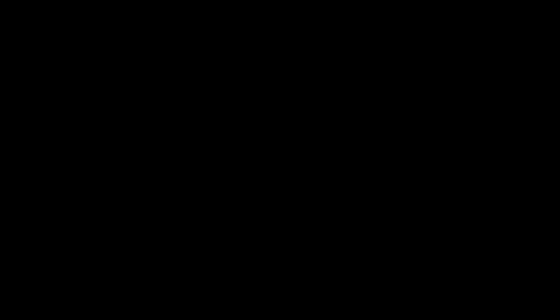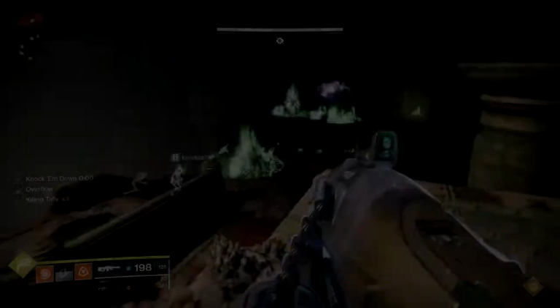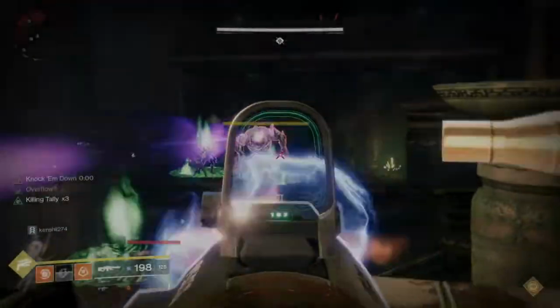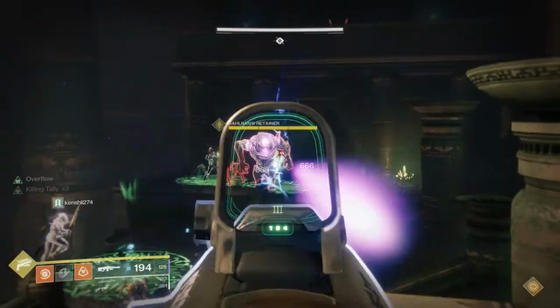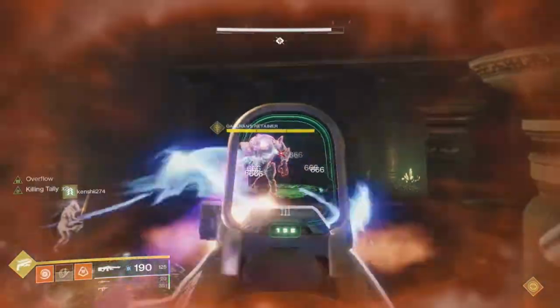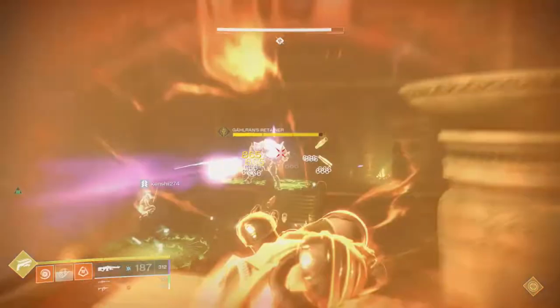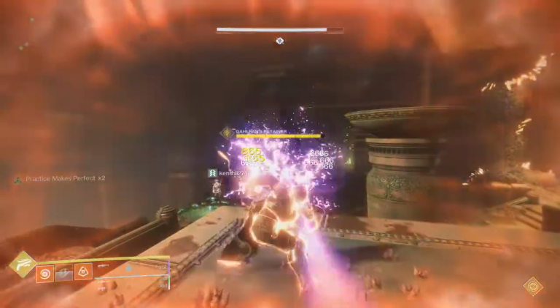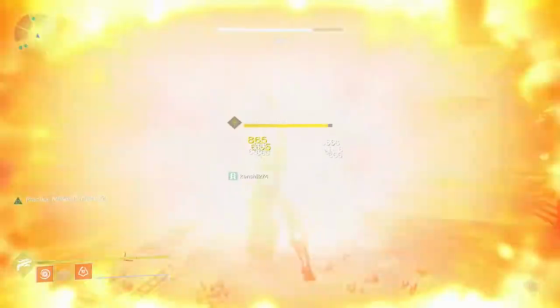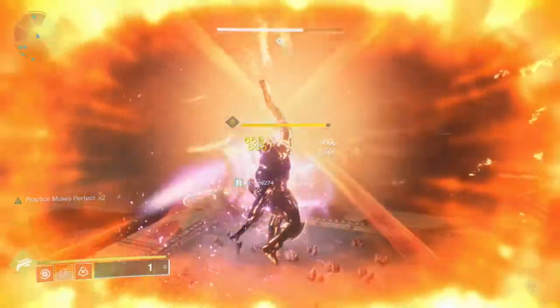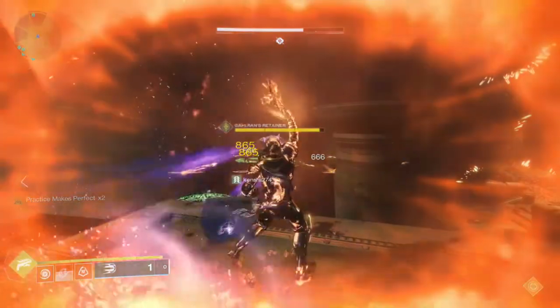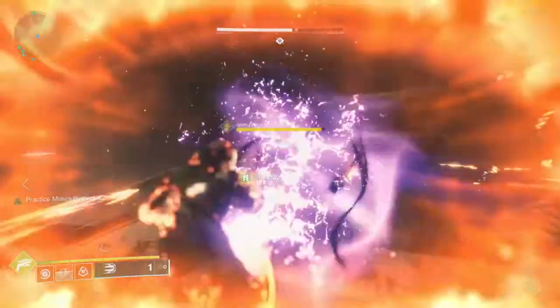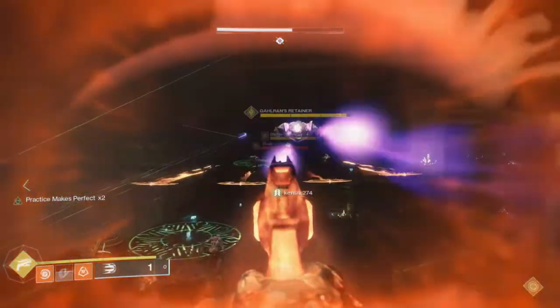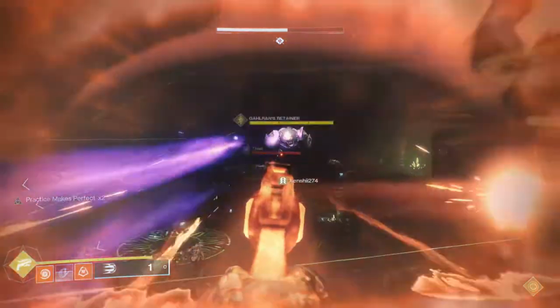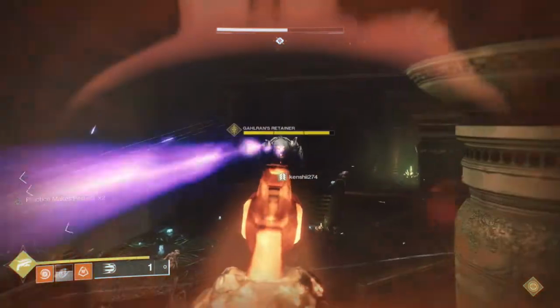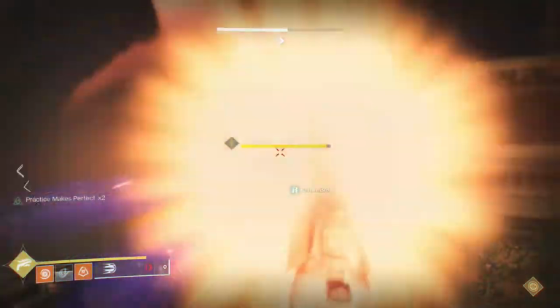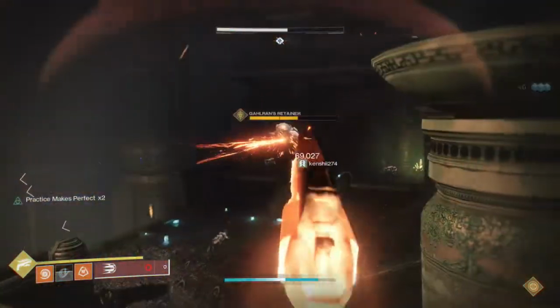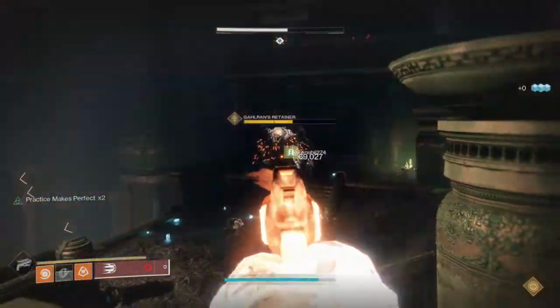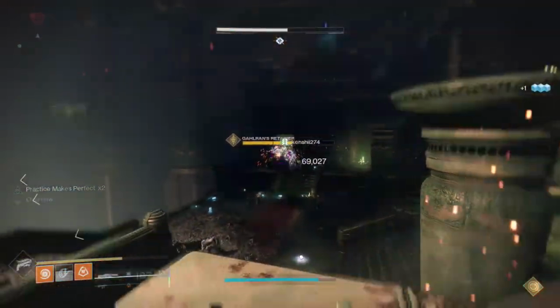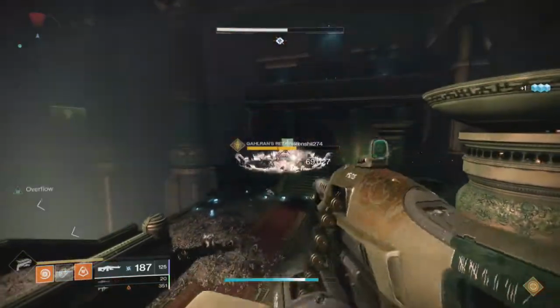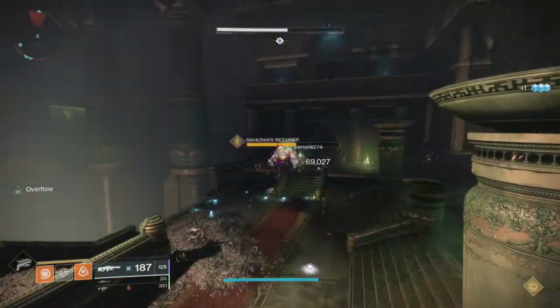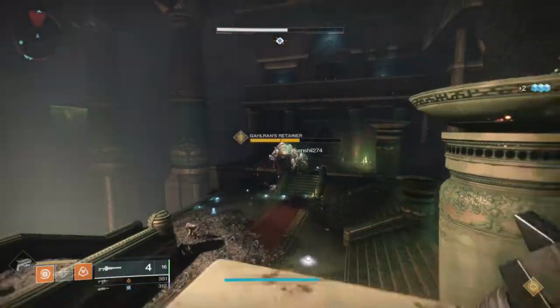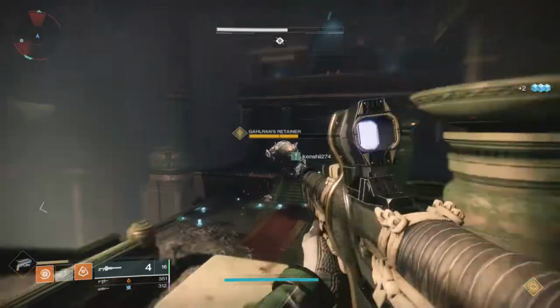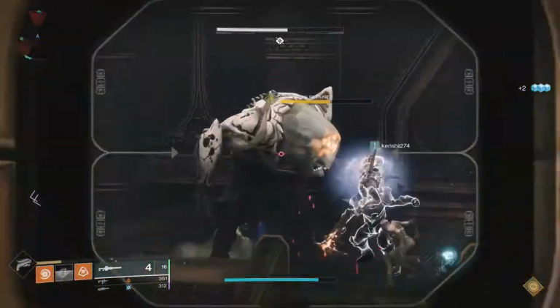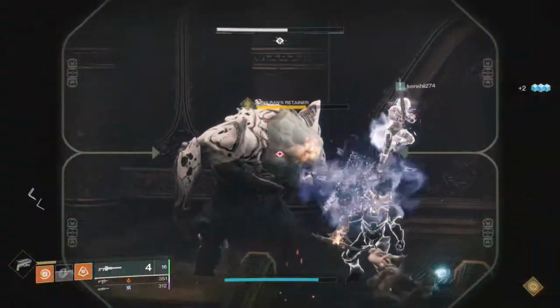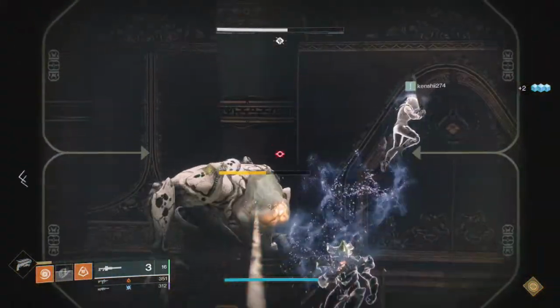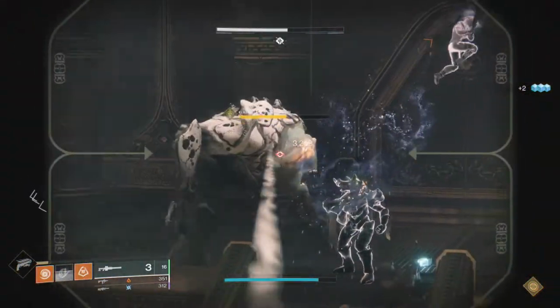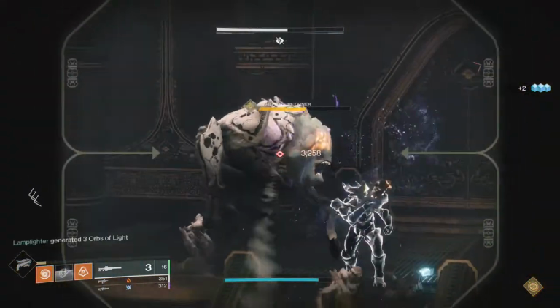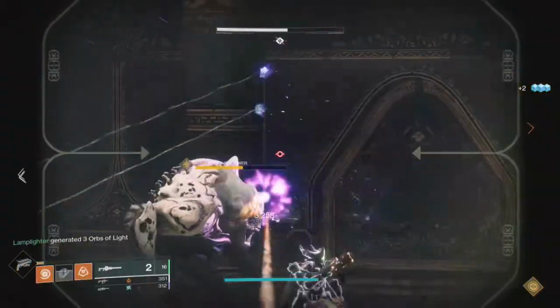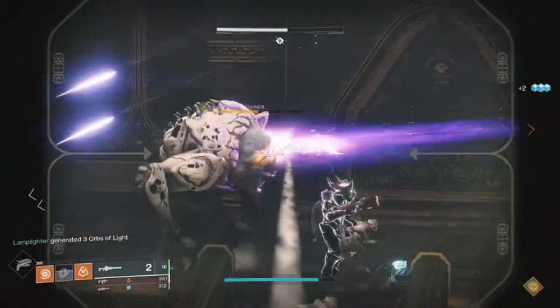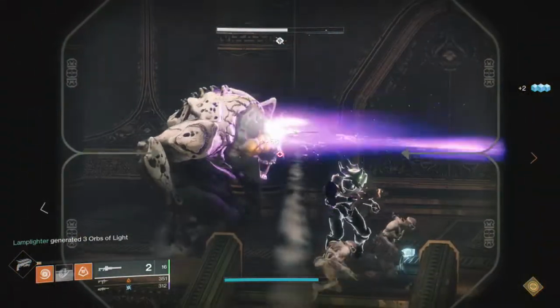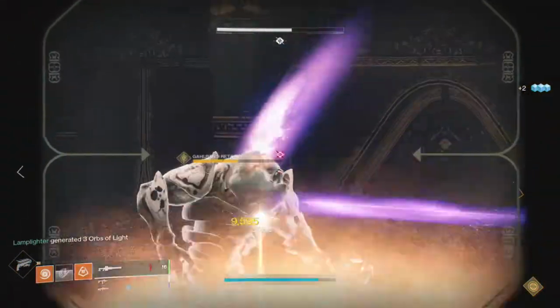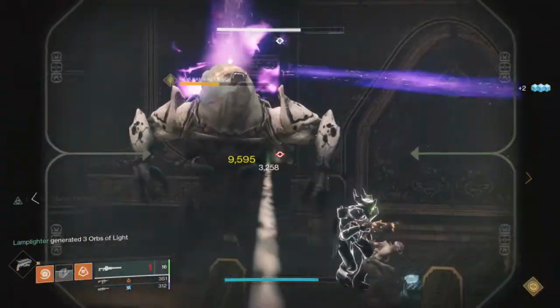So for today, we're going to be looking at the new exotics that got introduced in Season of the Haunted. We're going to be looking at Caliban's Hand, Second Chance, and Reign of Fire.